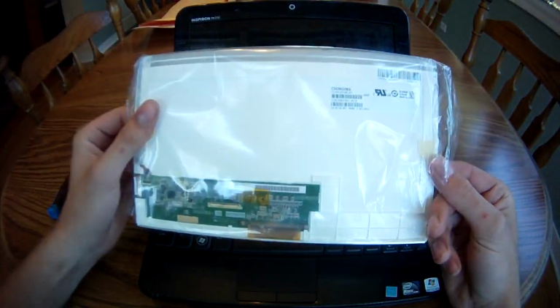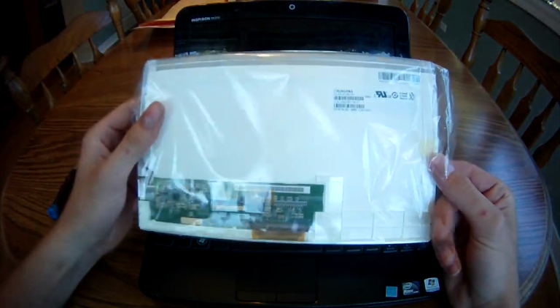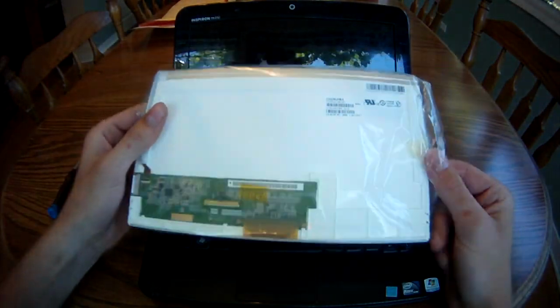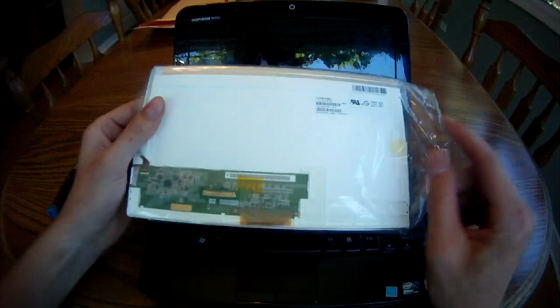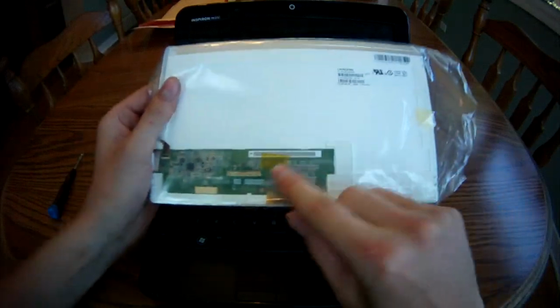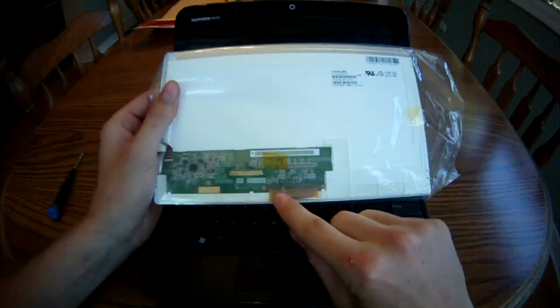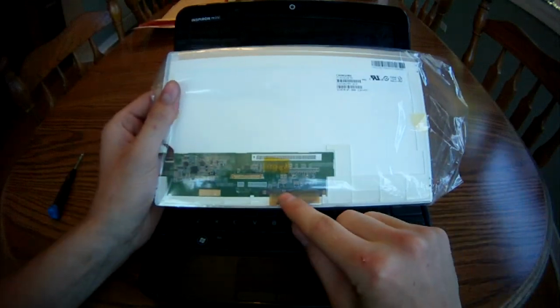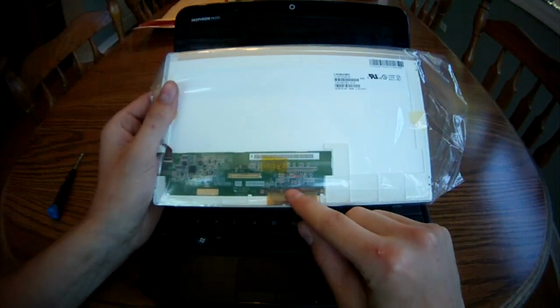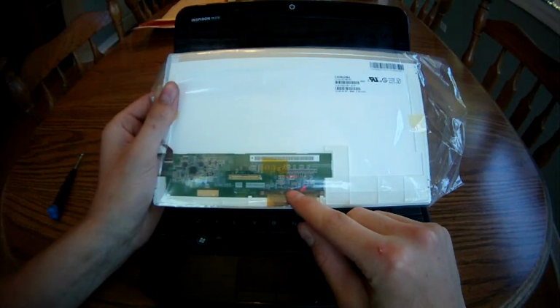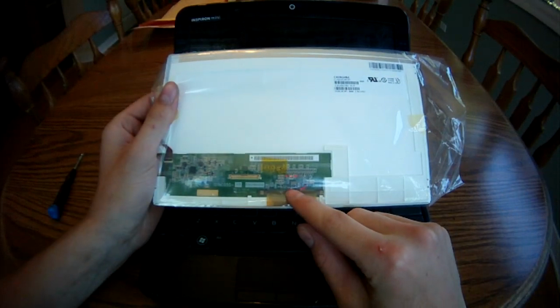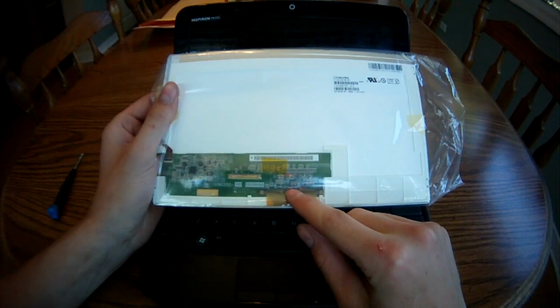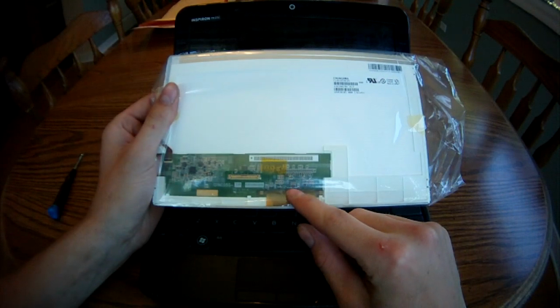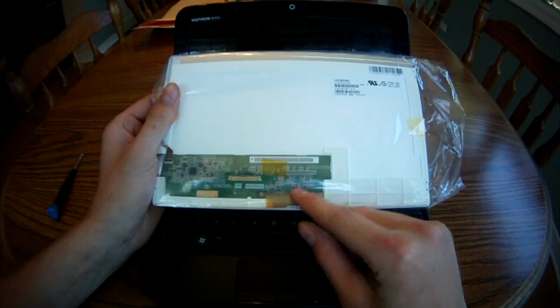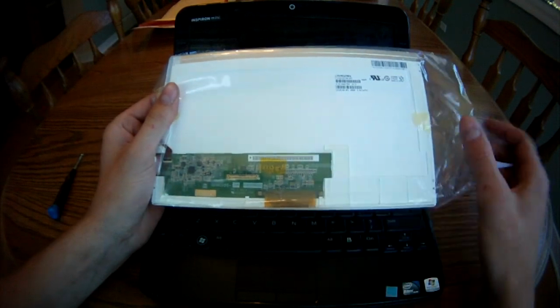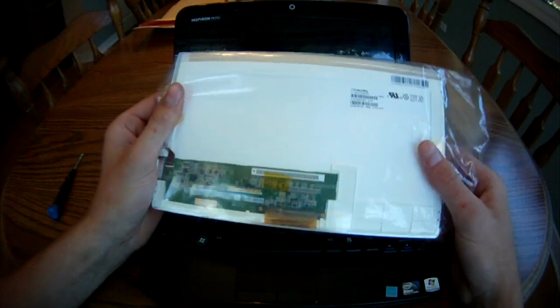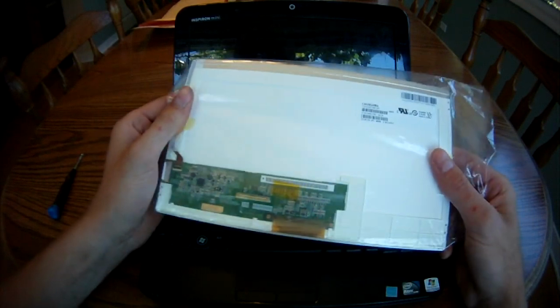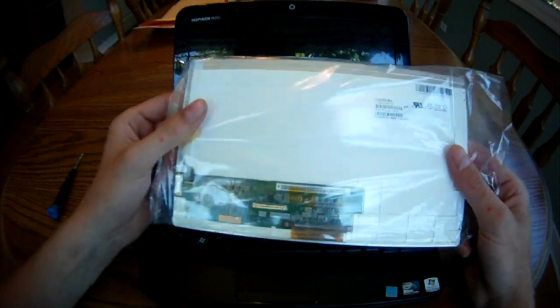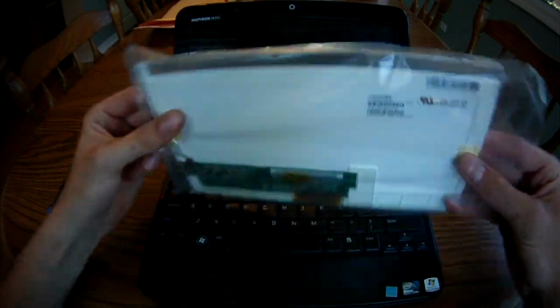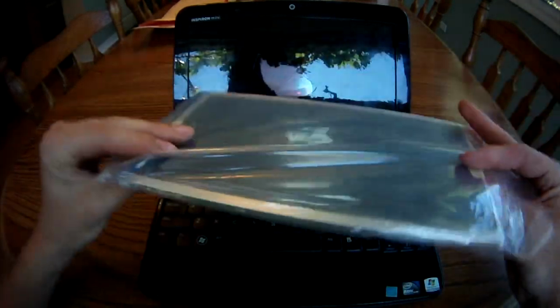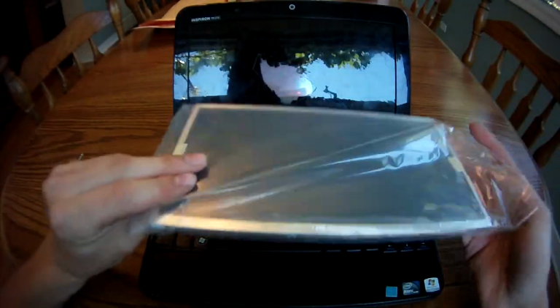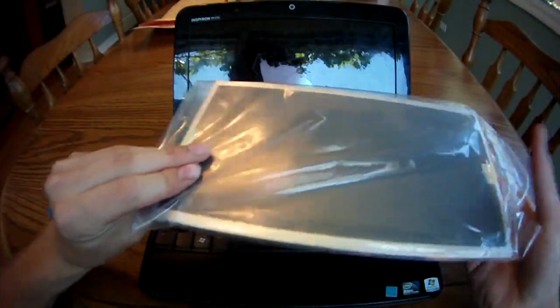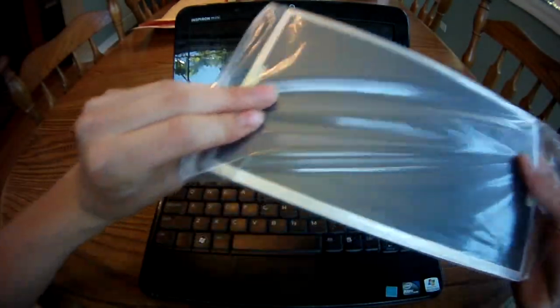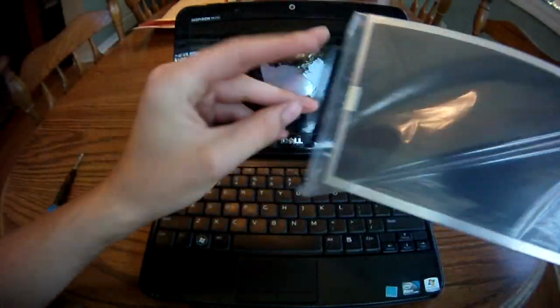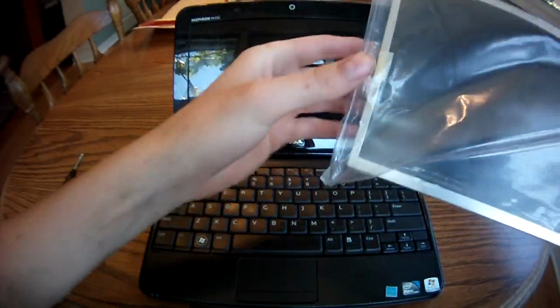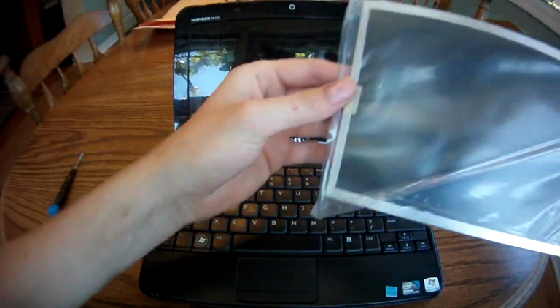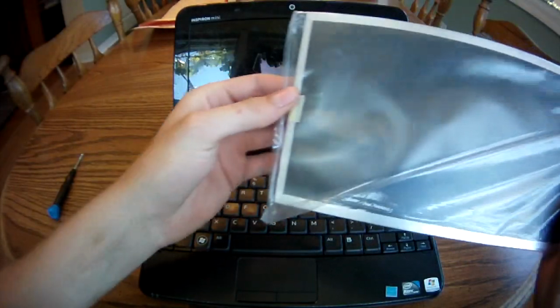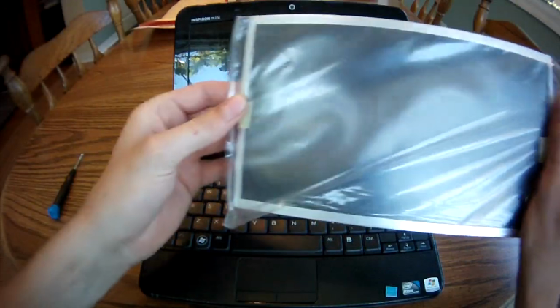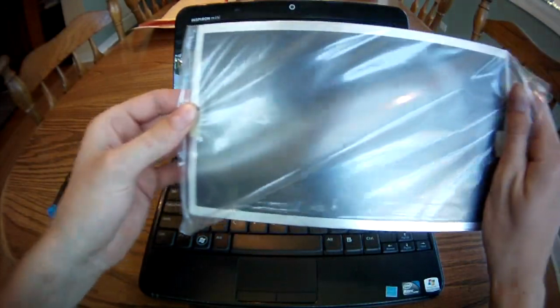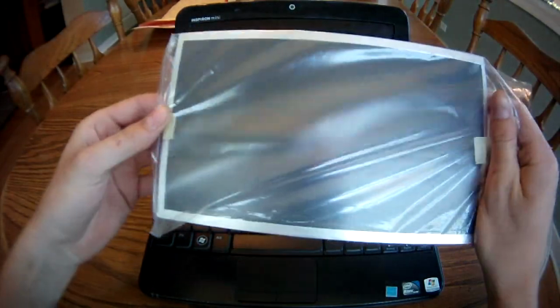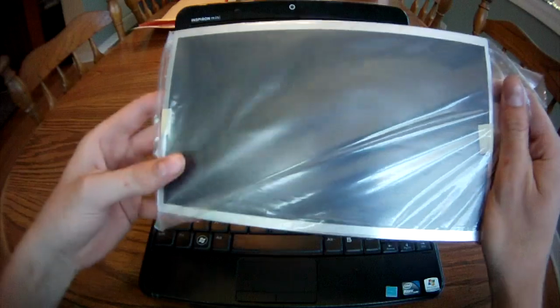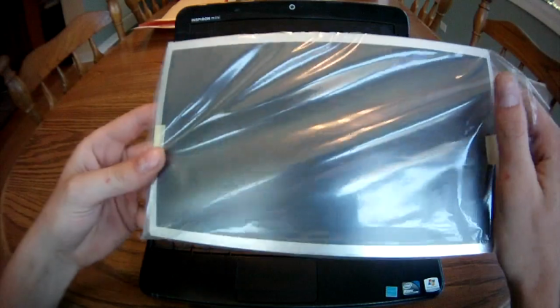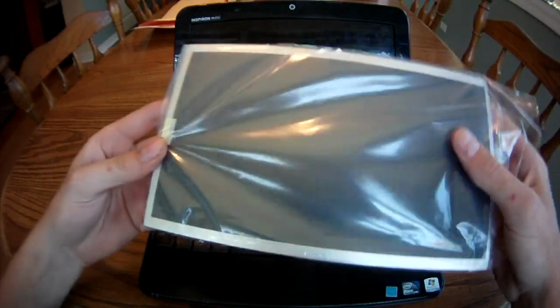Make sure the resolution and the size is correct before you order. A good place to order it is from LaptopScreens.com.